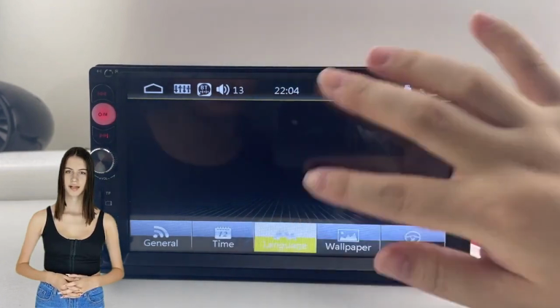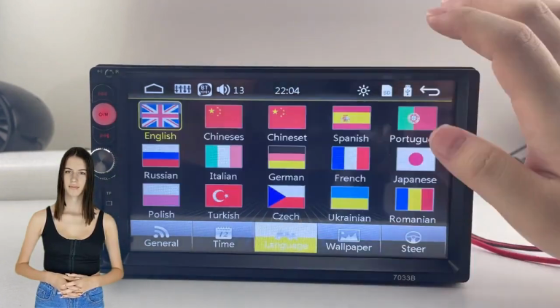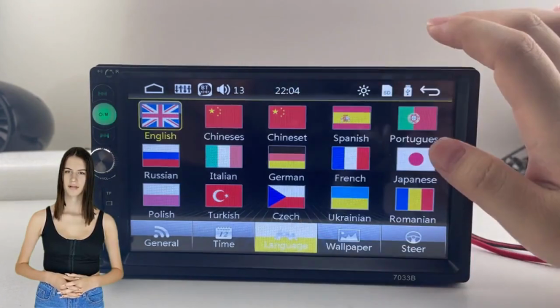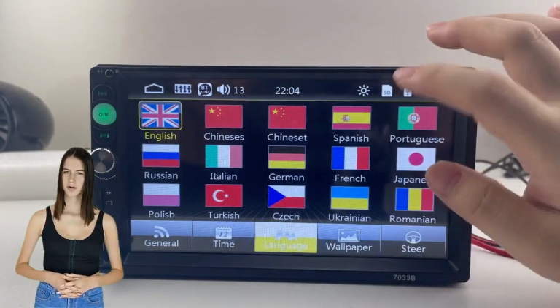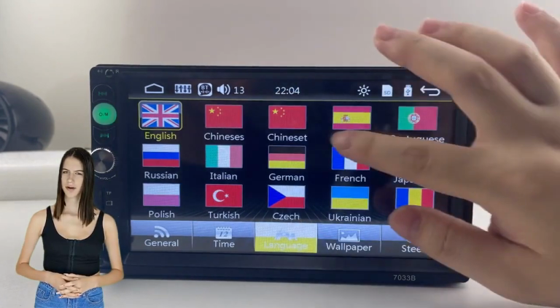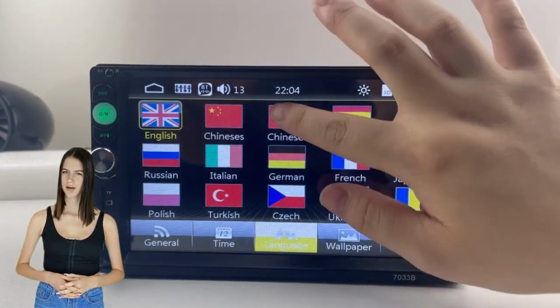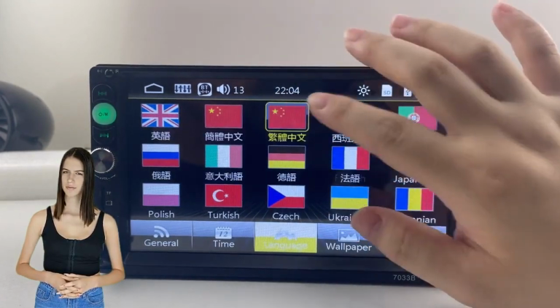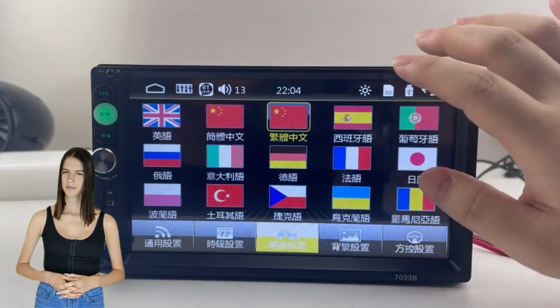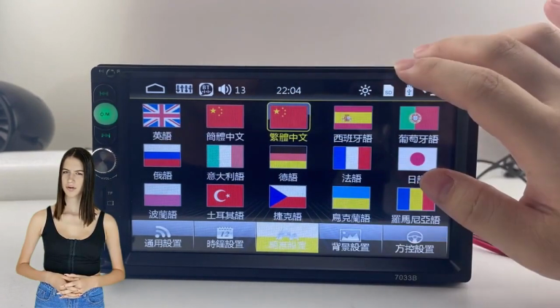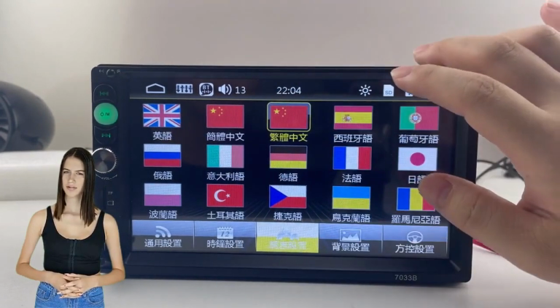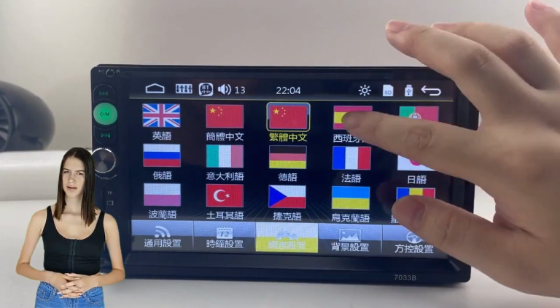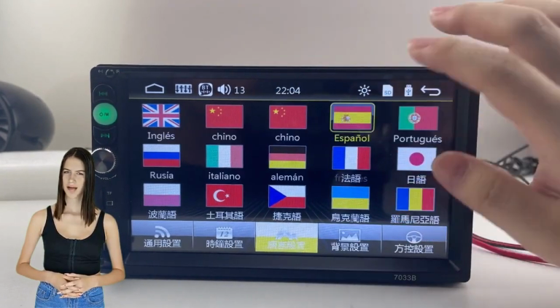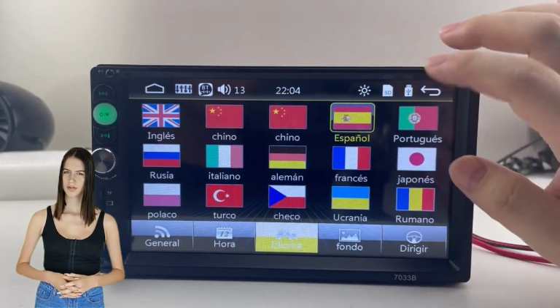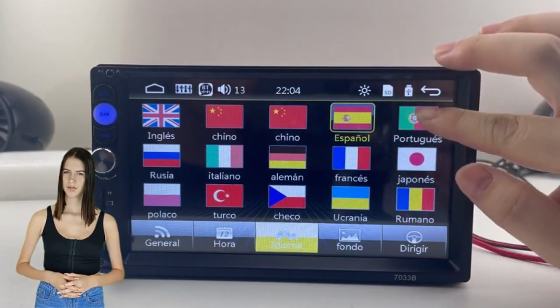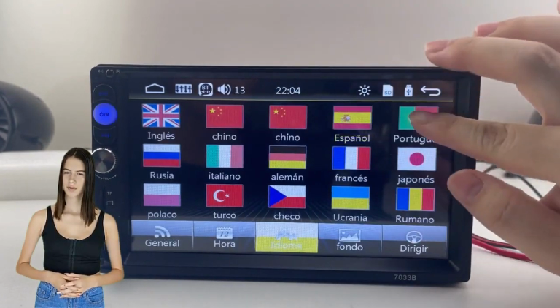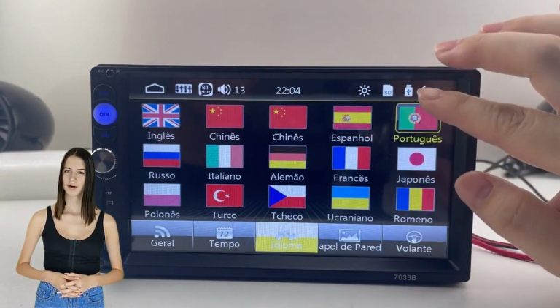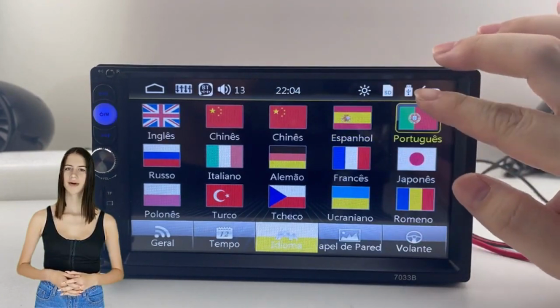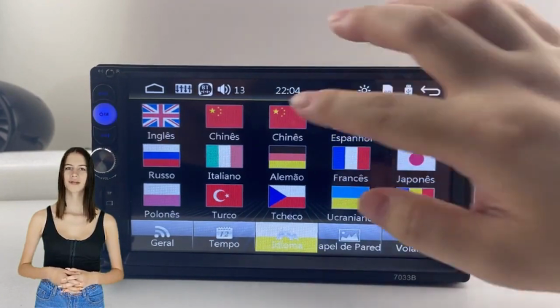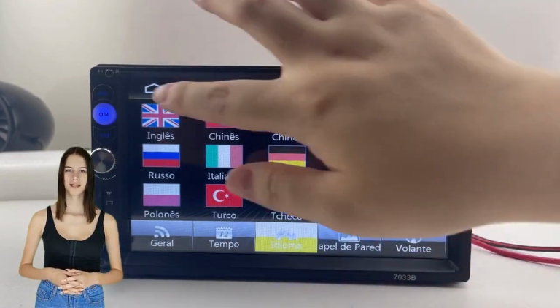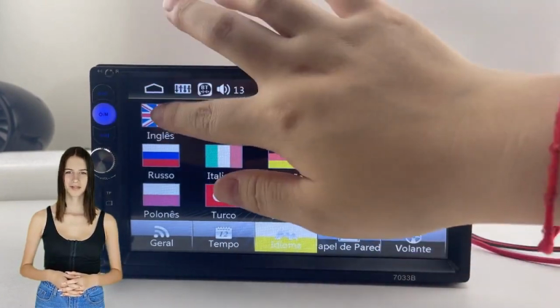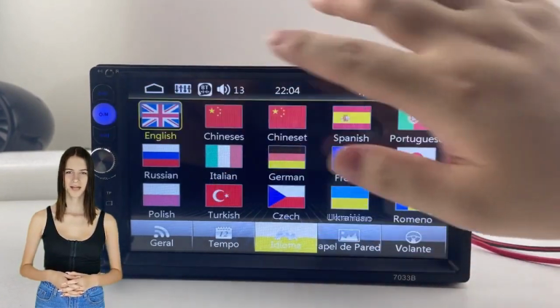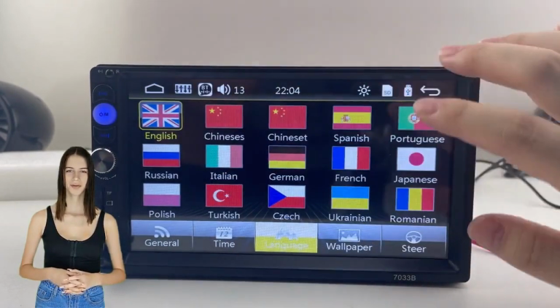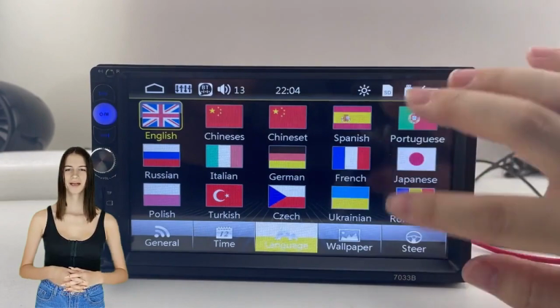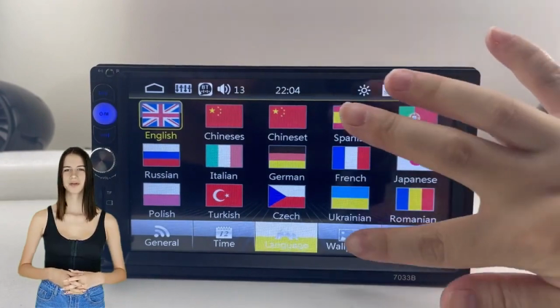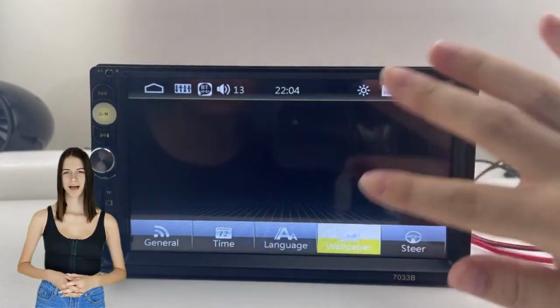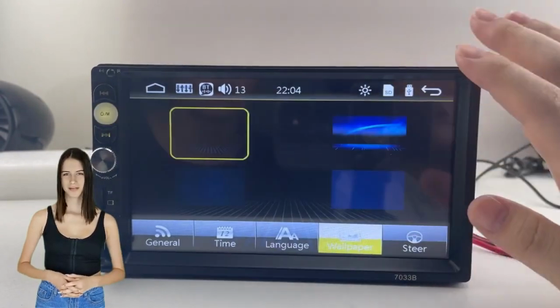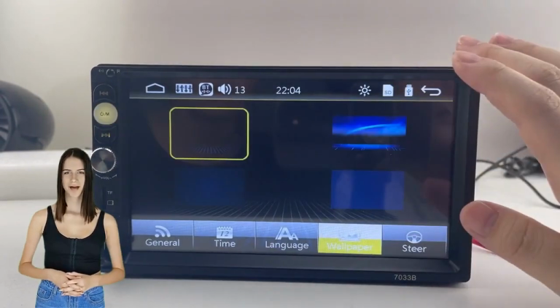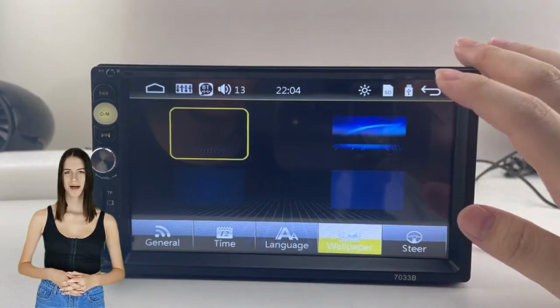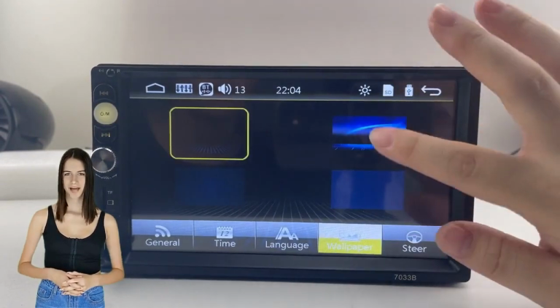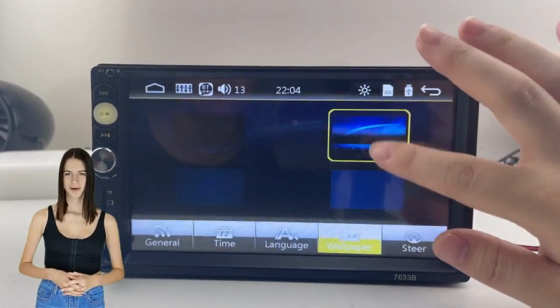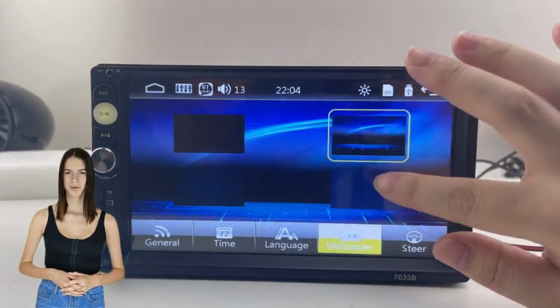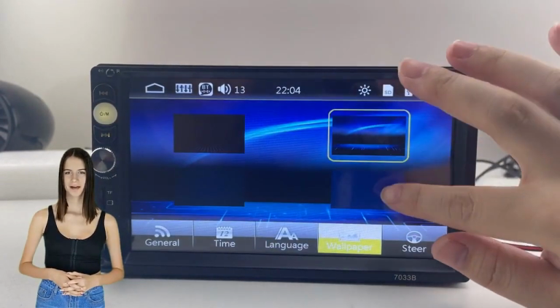Built-in FM tuner radio. You can save and choose your favorite radio station to get the latest news anytime and anywhere.